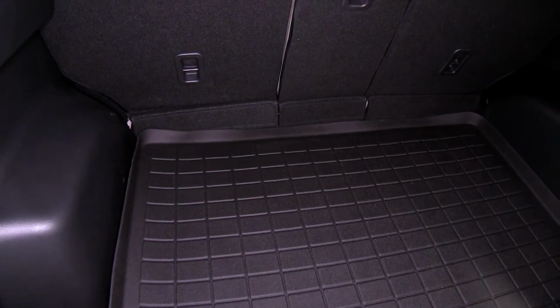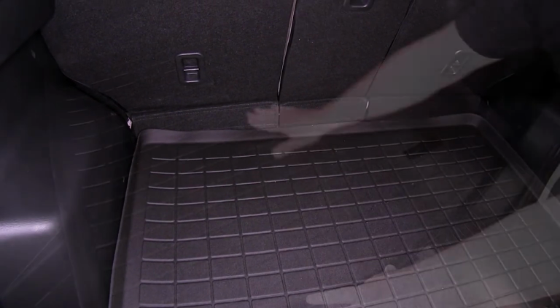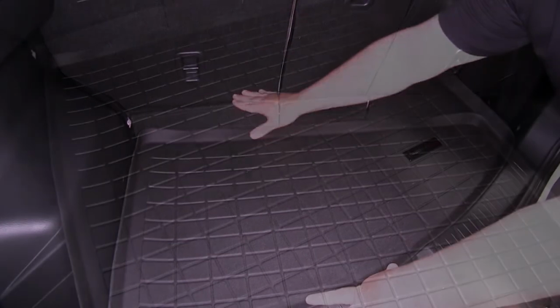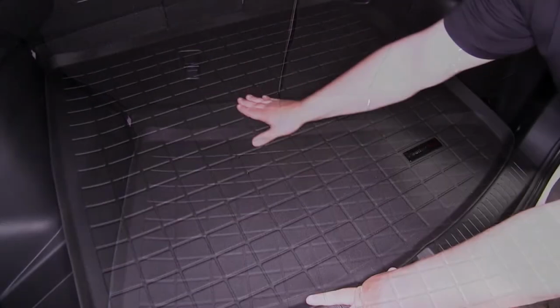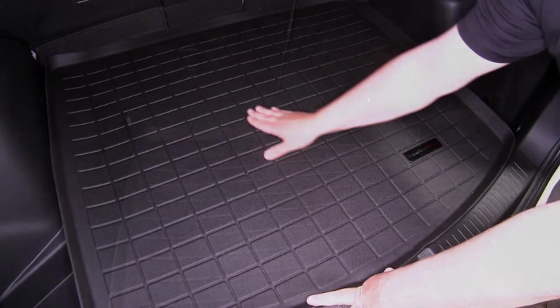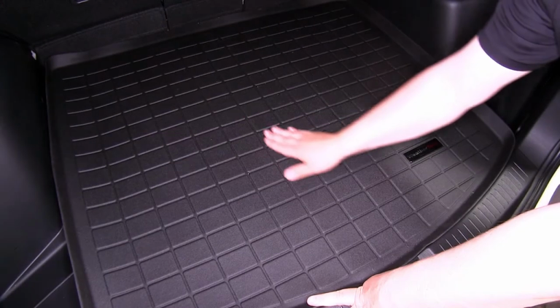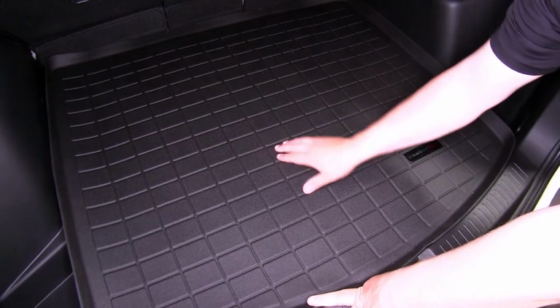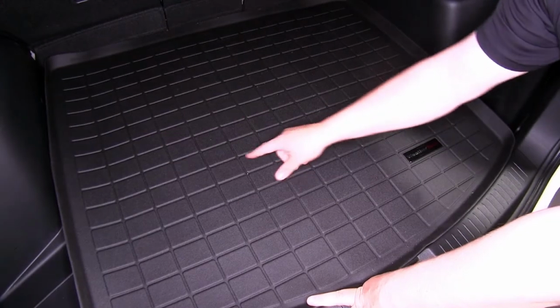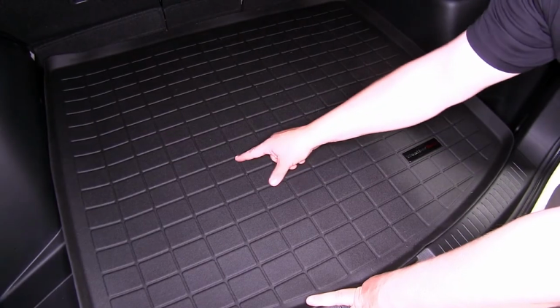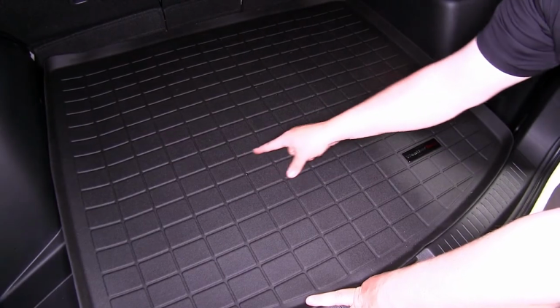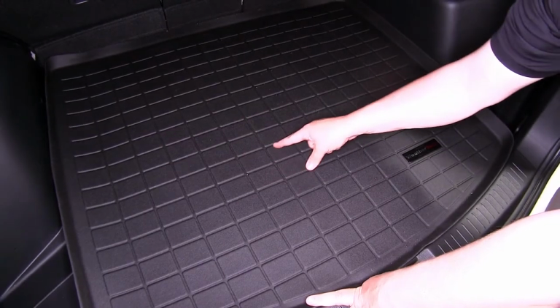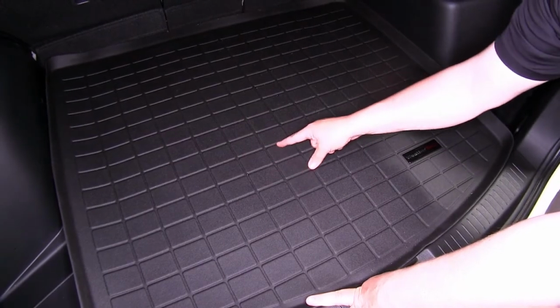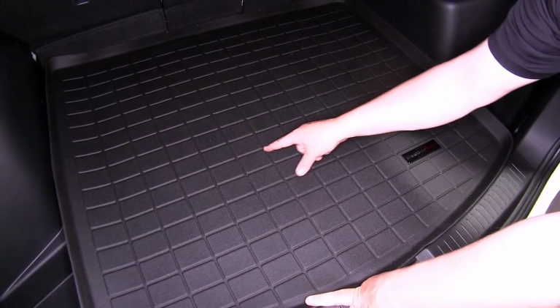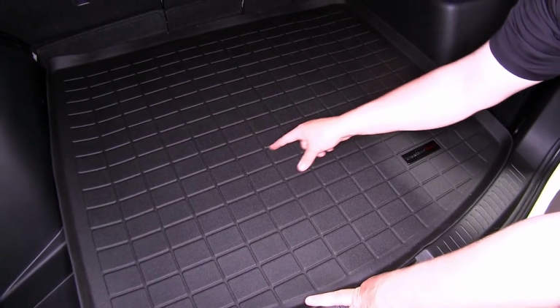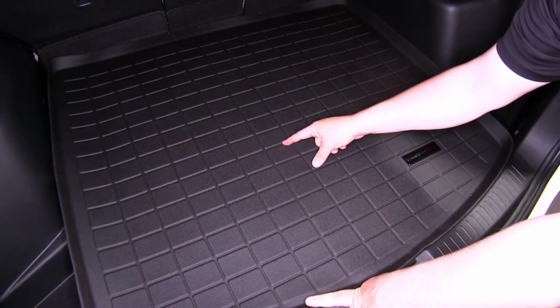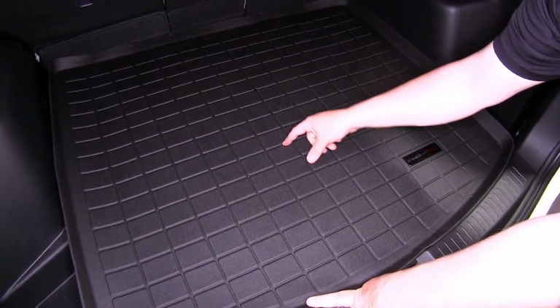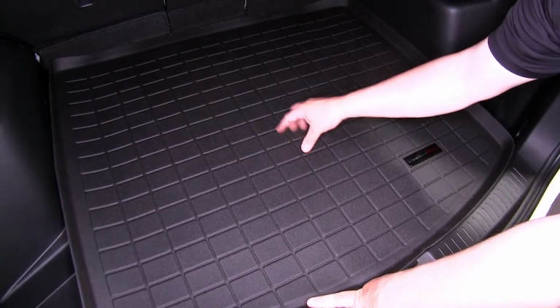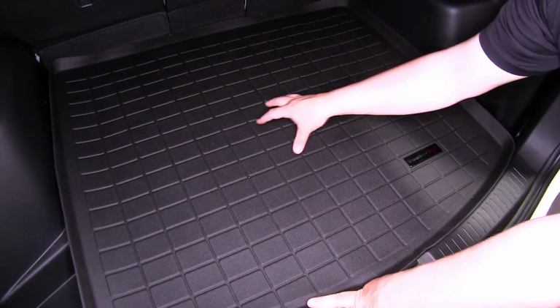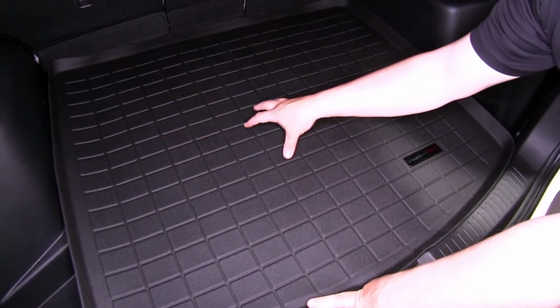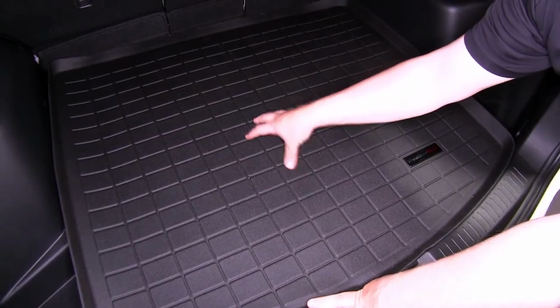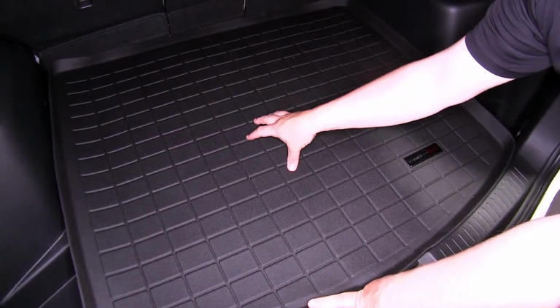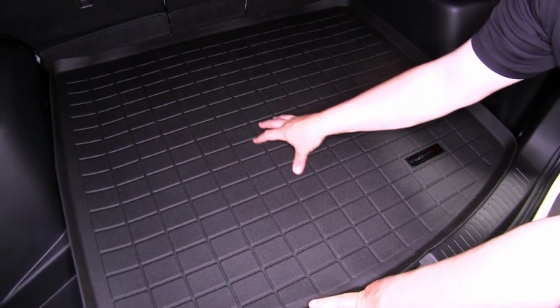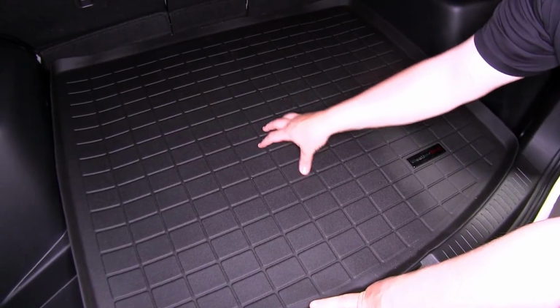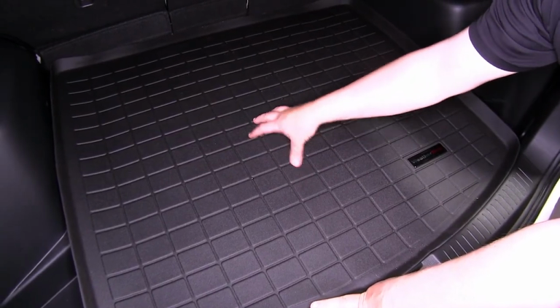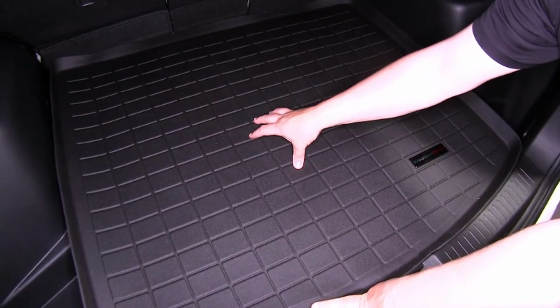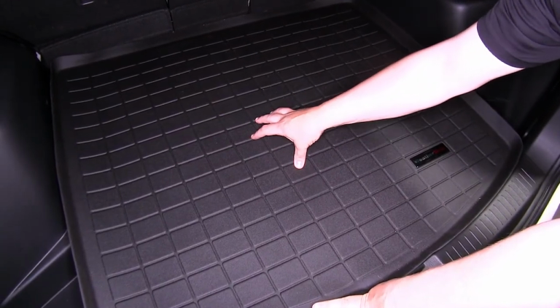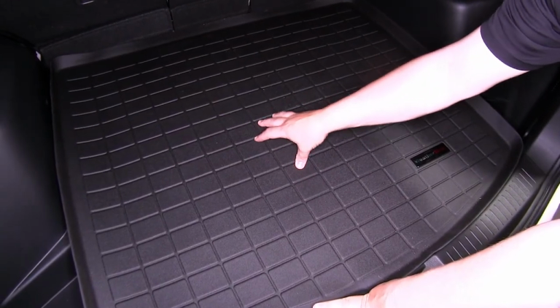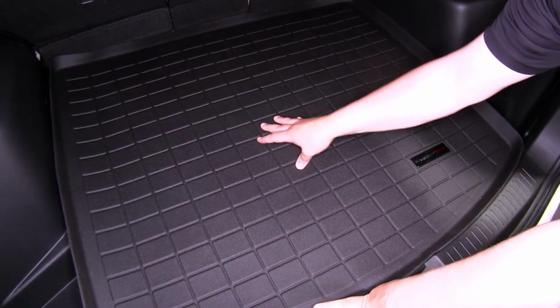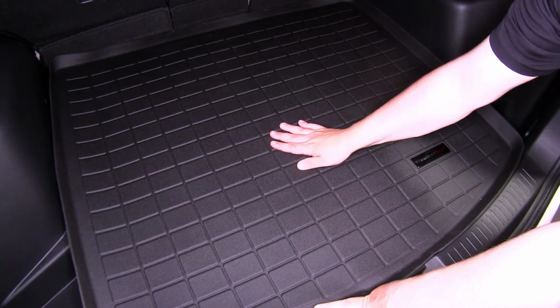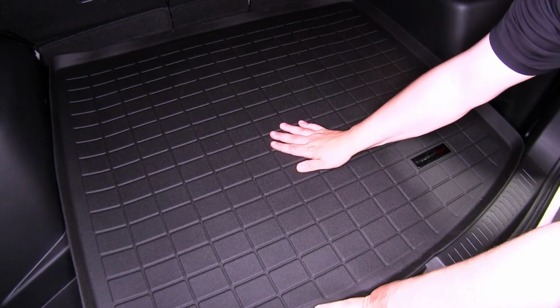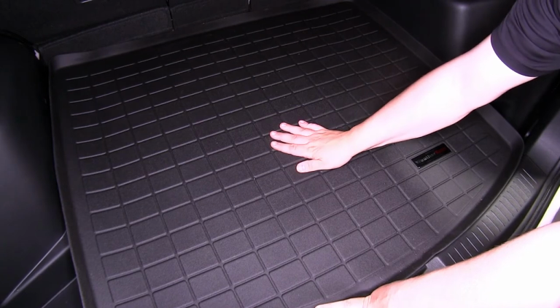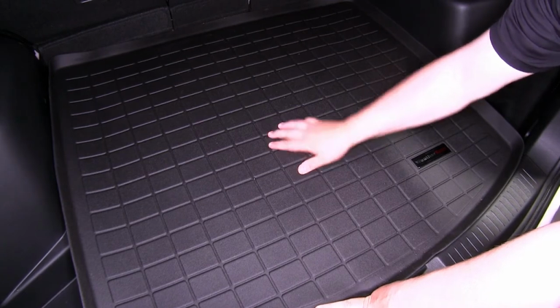We also have the nice channels. You can see here that these are designed to help trap in any type of dirt or moisture that you may track in.